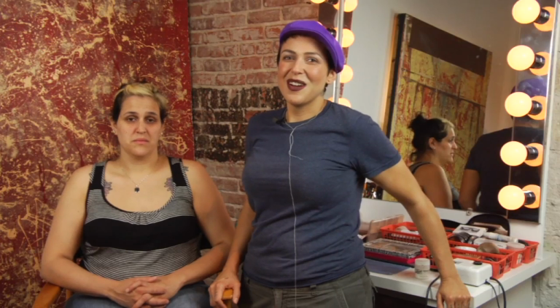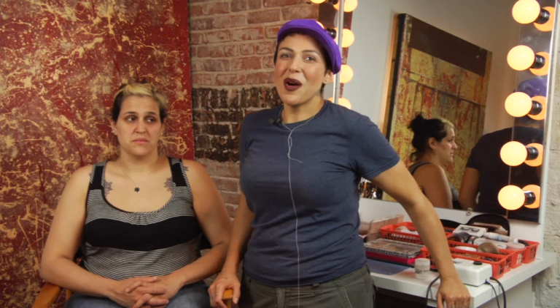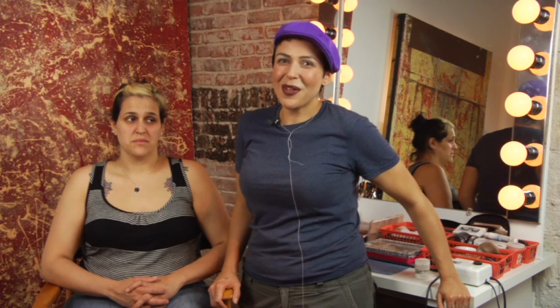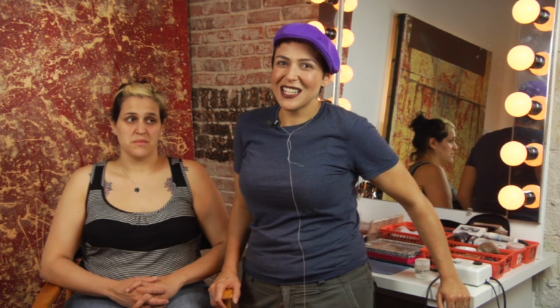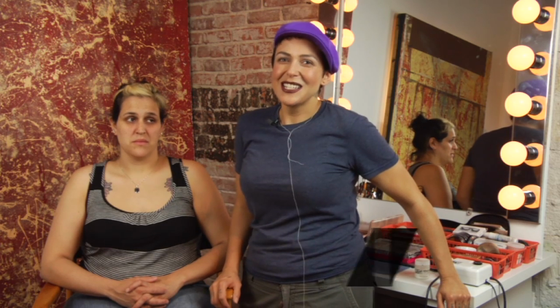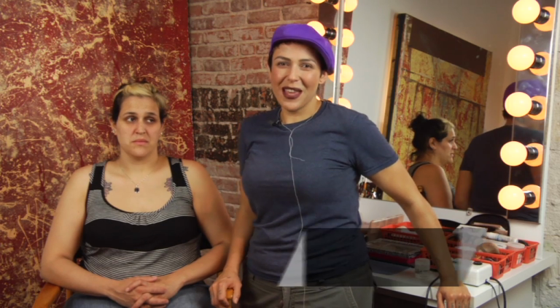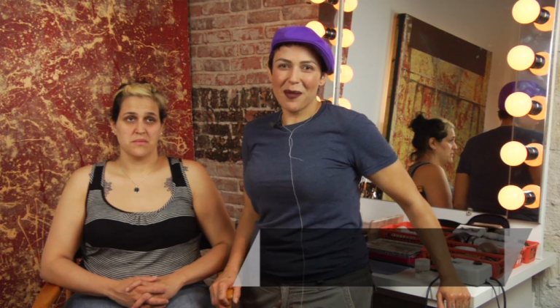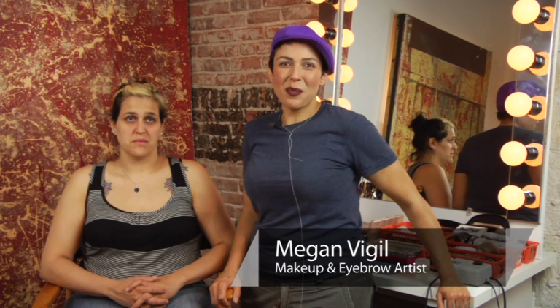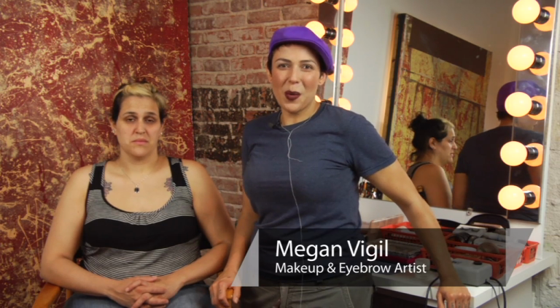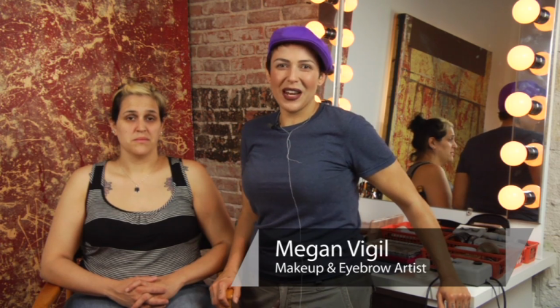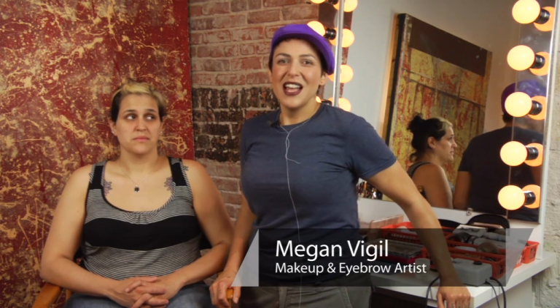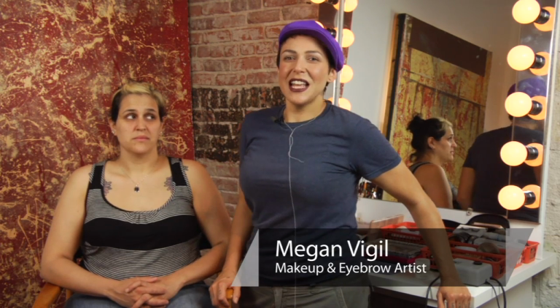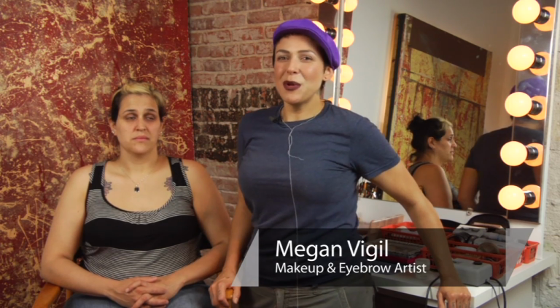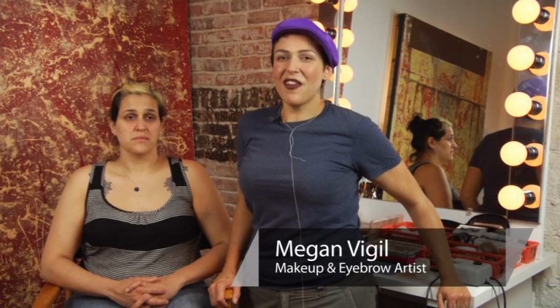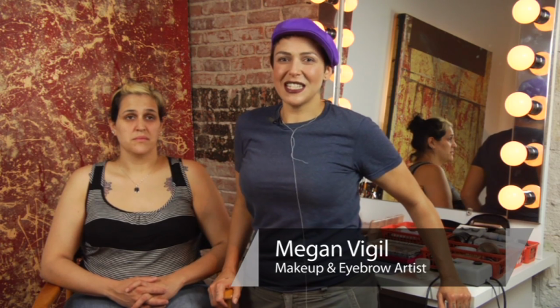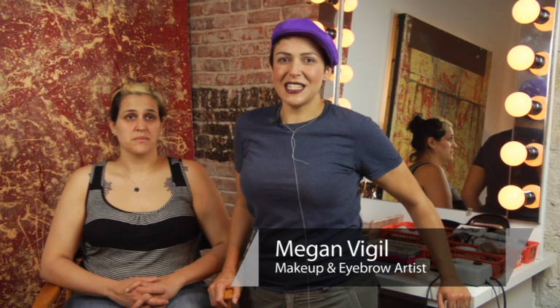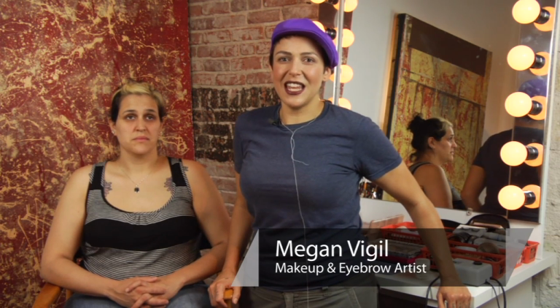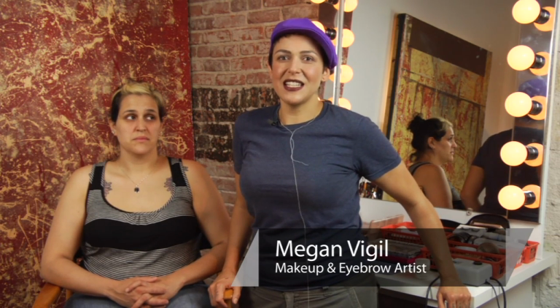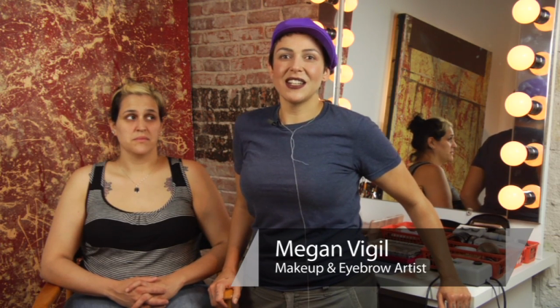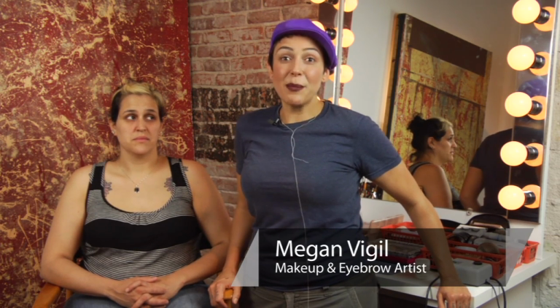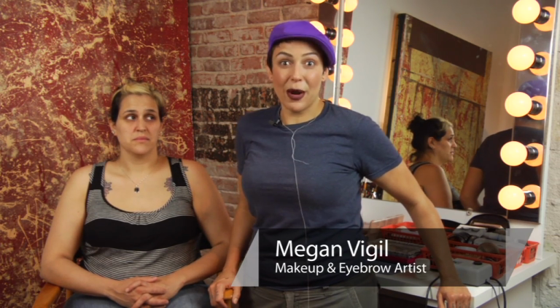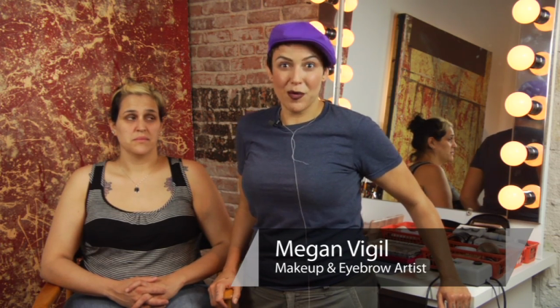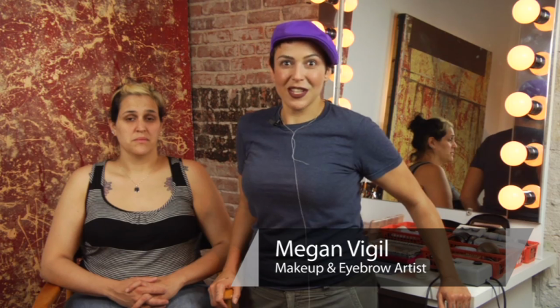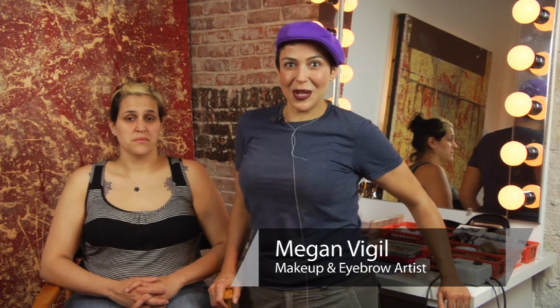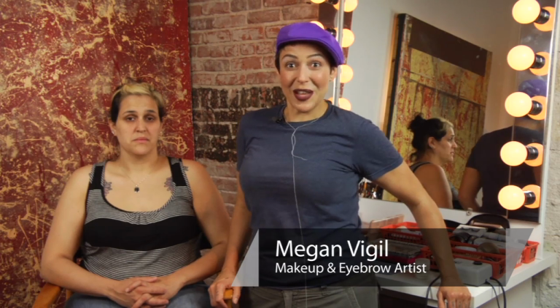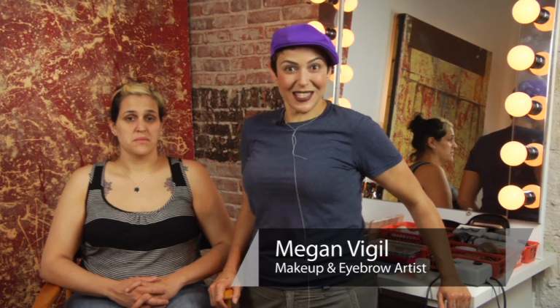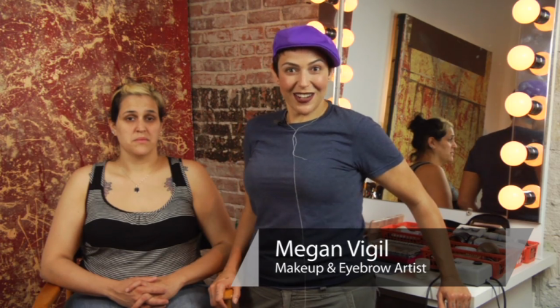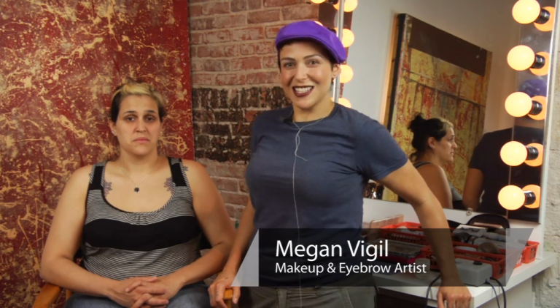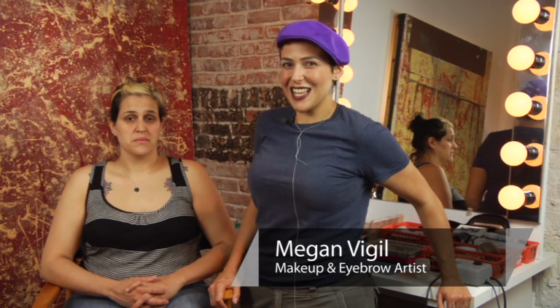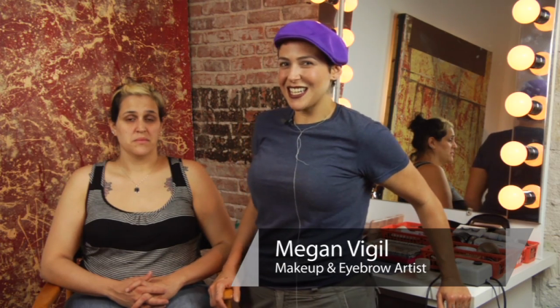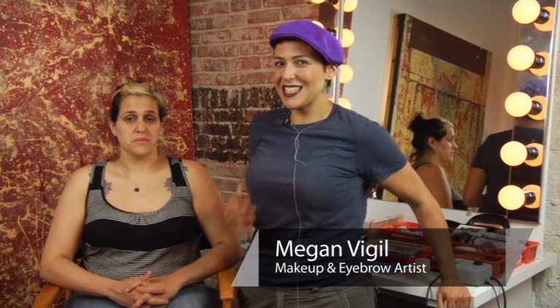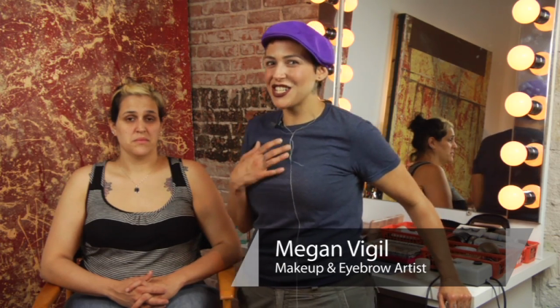Welcome class to Meganomics 101. Today's beauty vice lesson is on temple hair removal. Let's get started because class is in session.